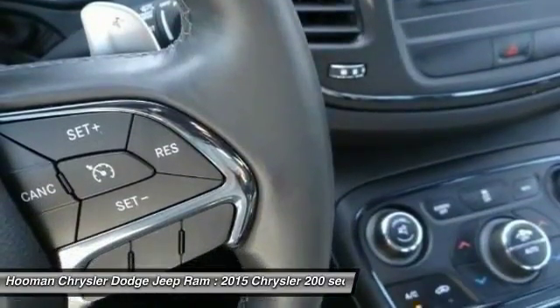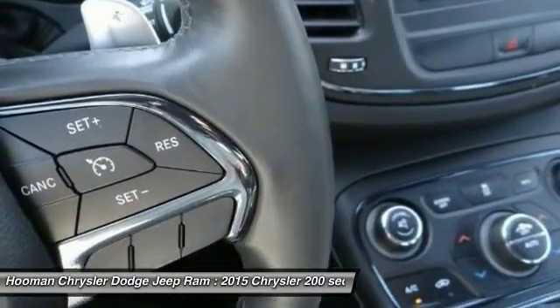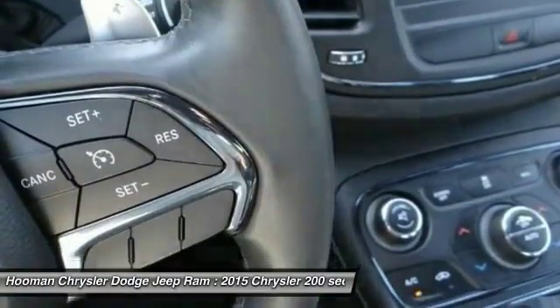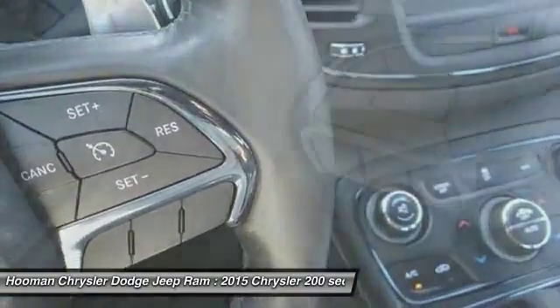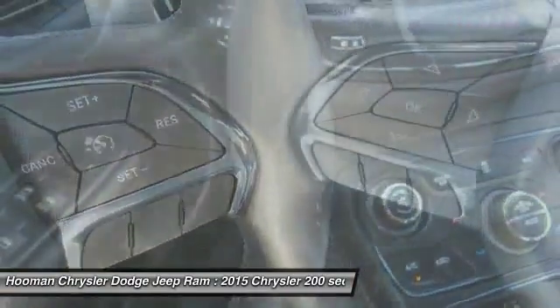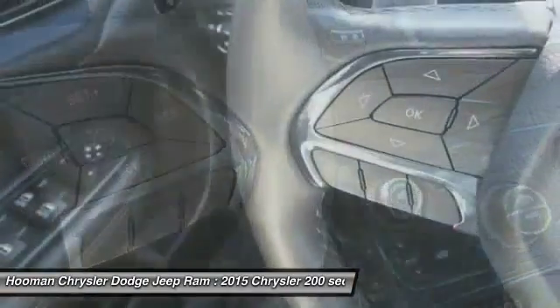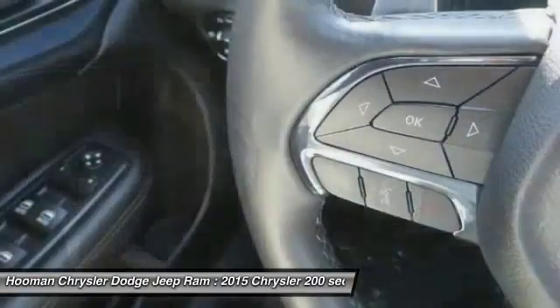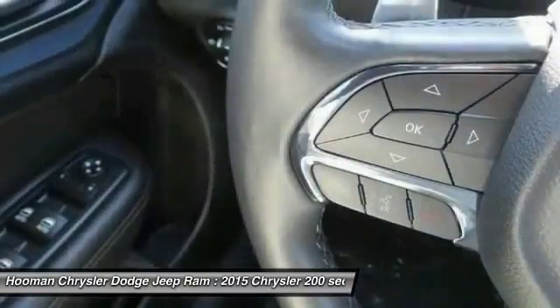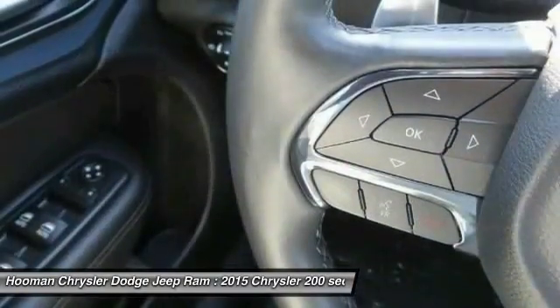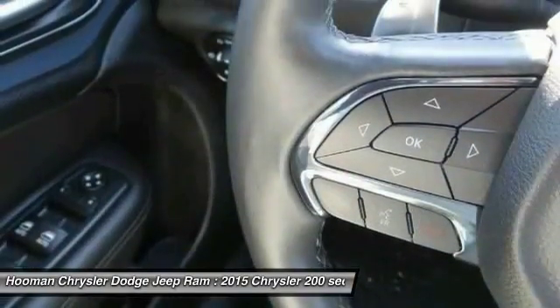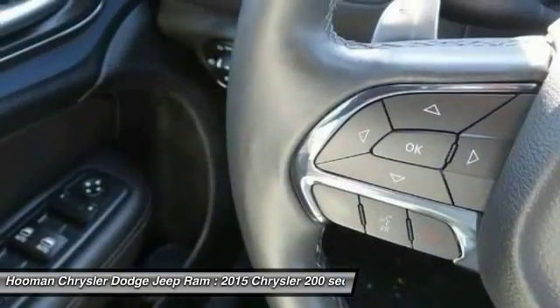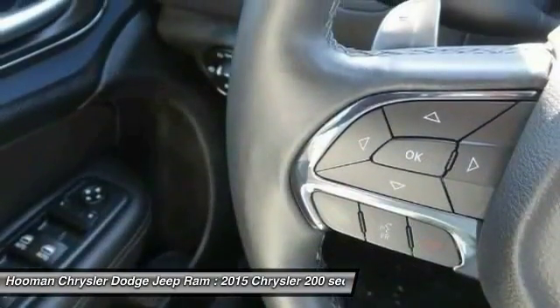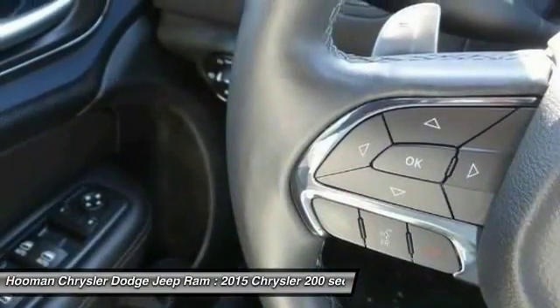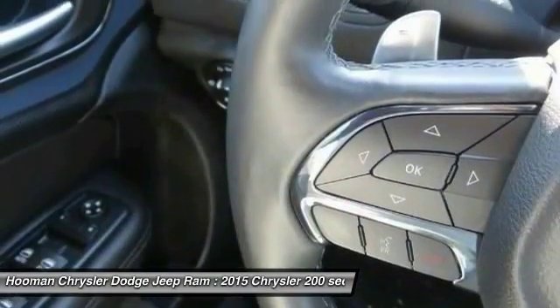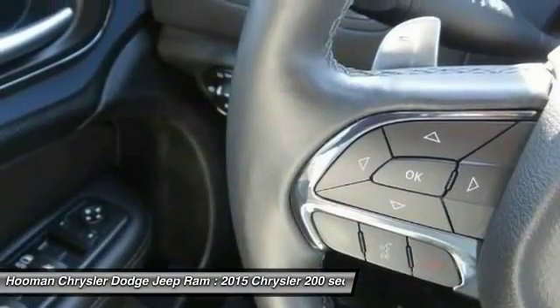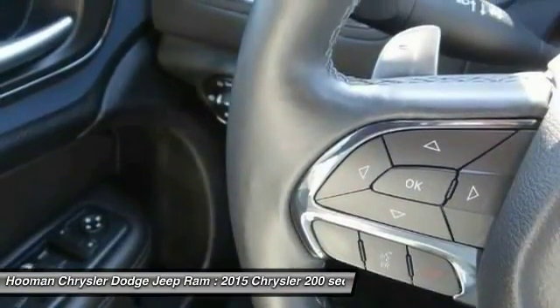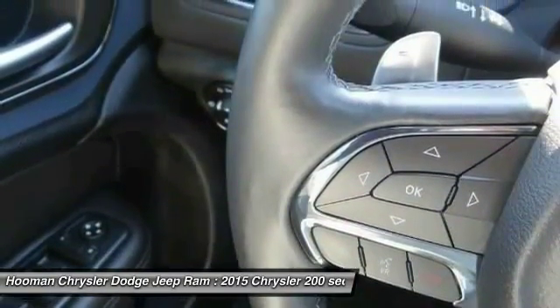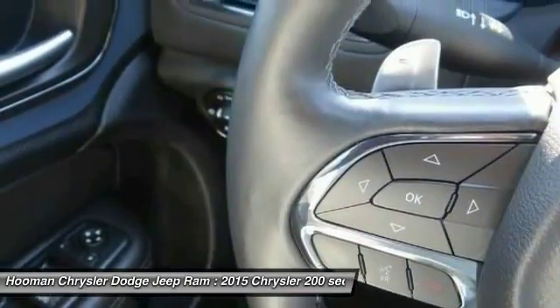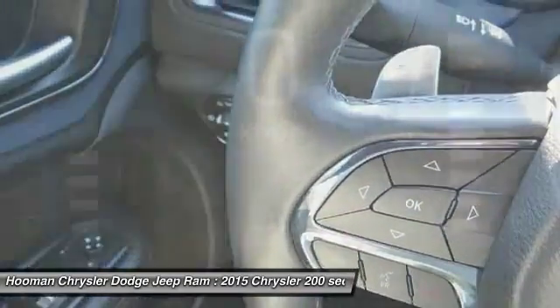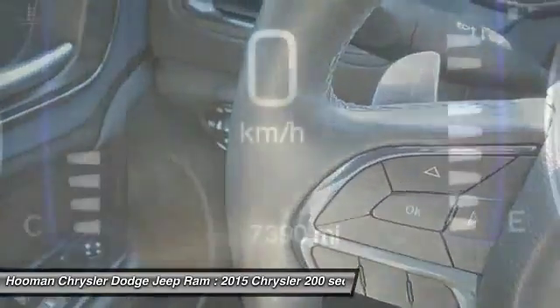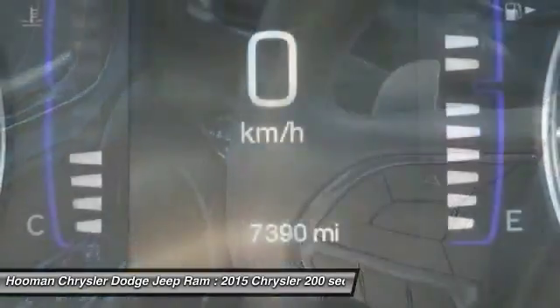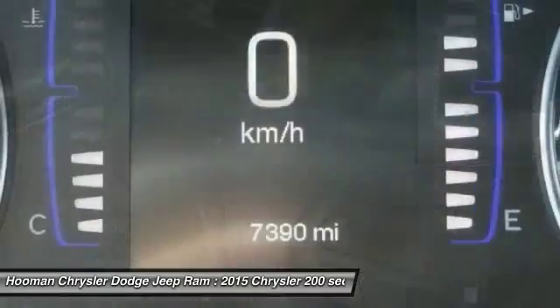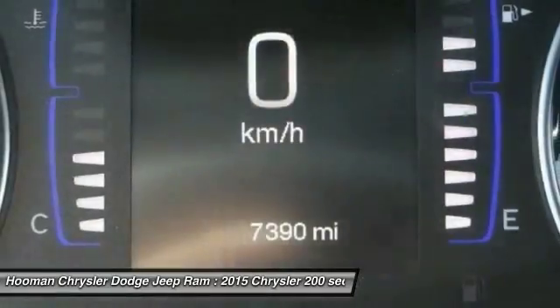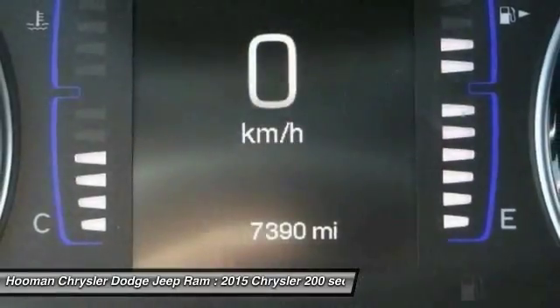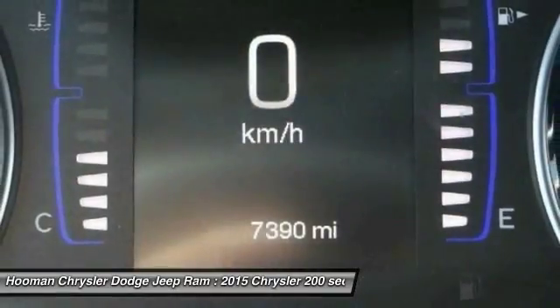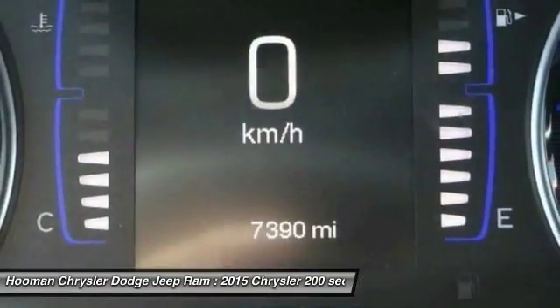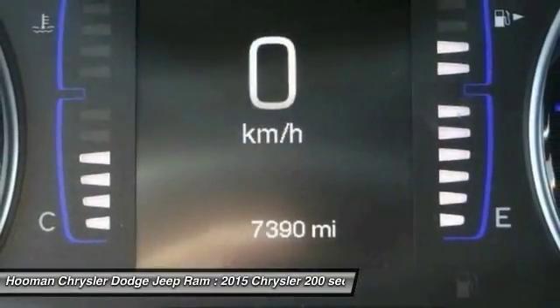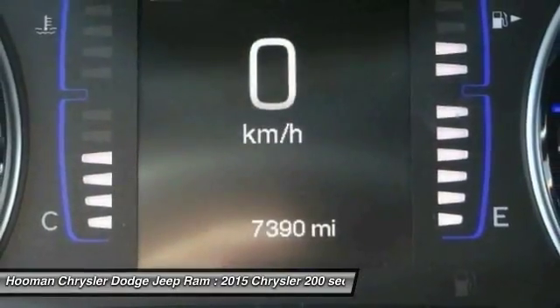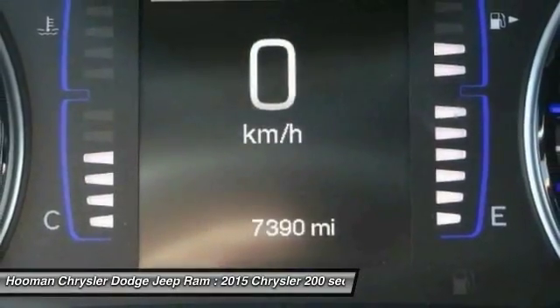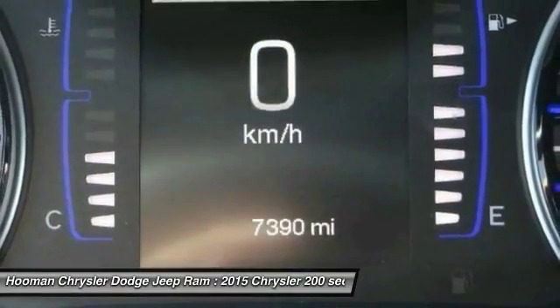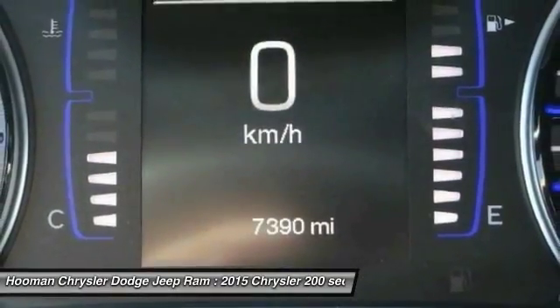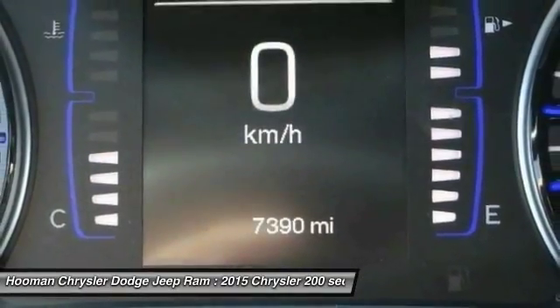AM/FM stereo radio, trip odometer, and child safety locks. Come take a test drive today.